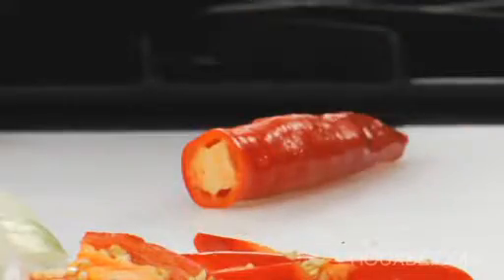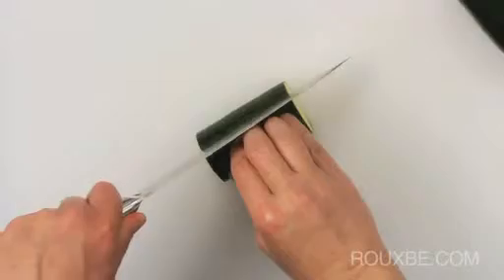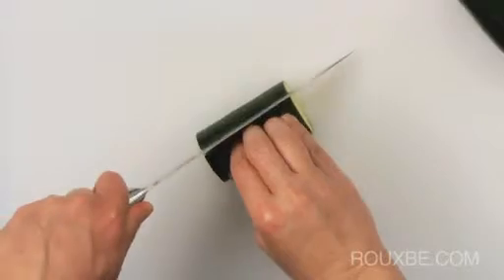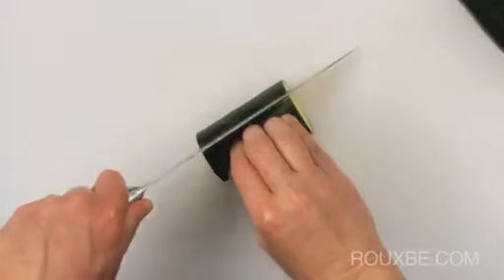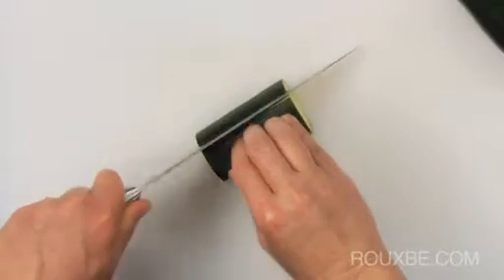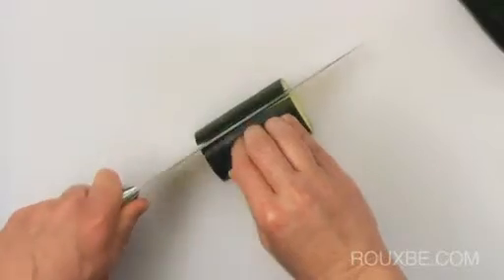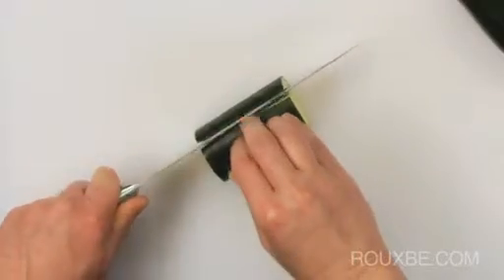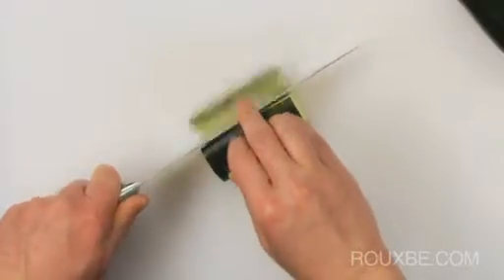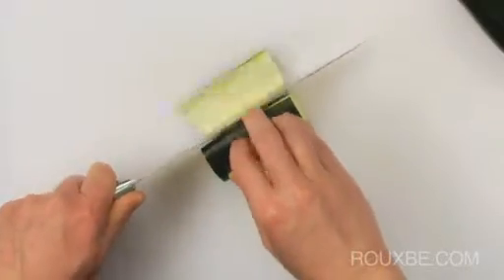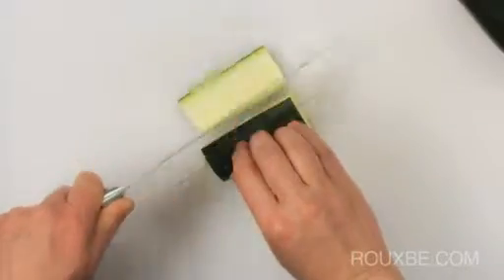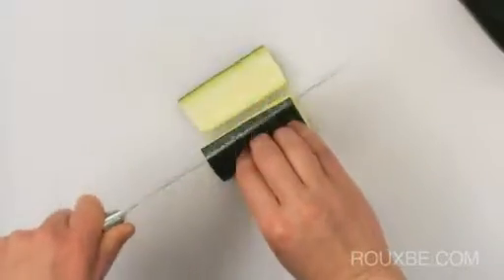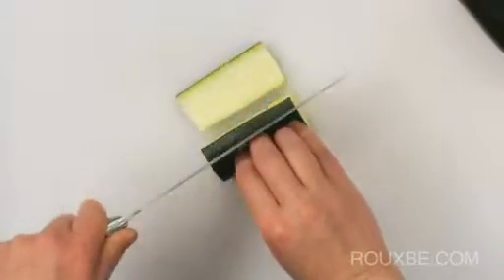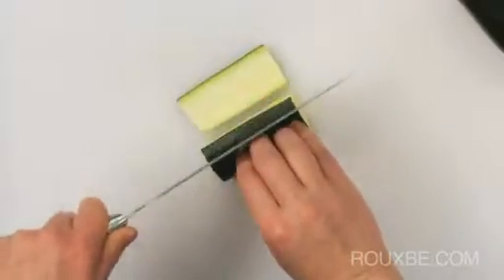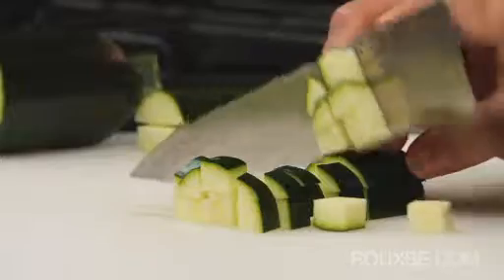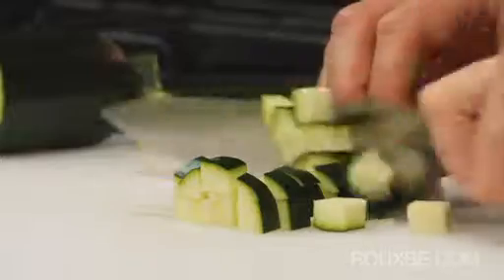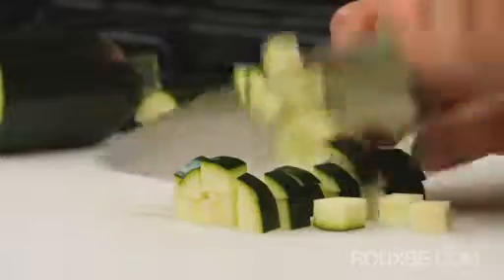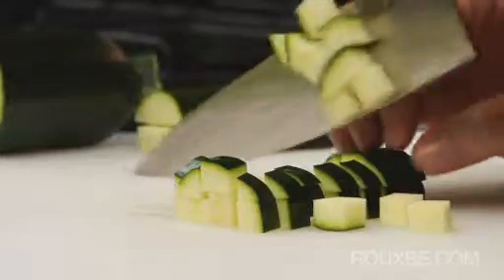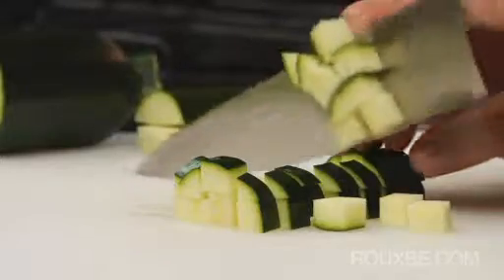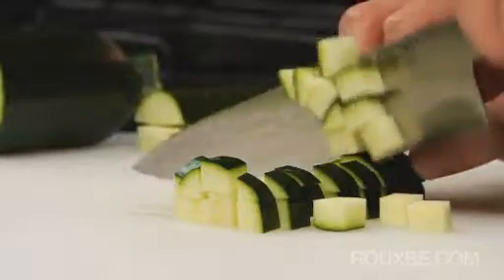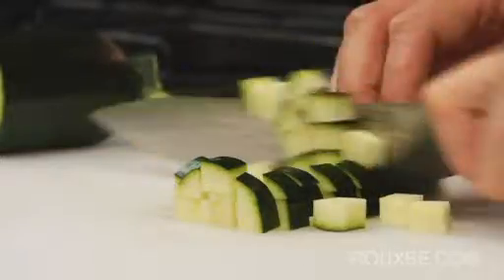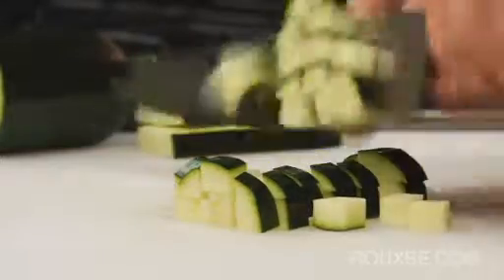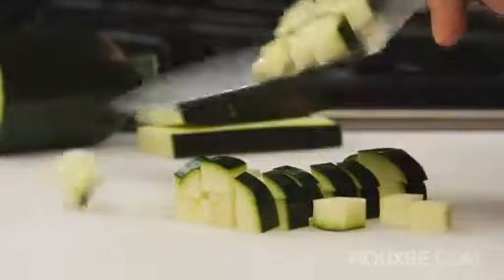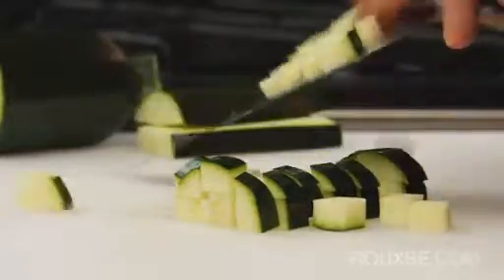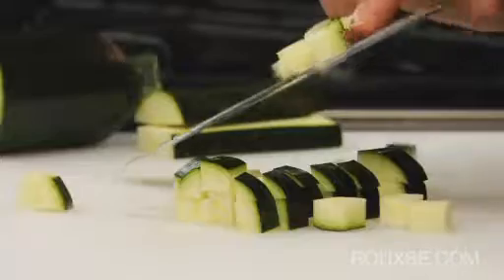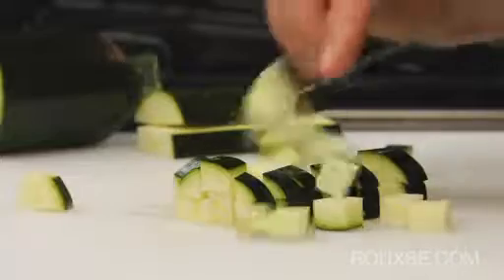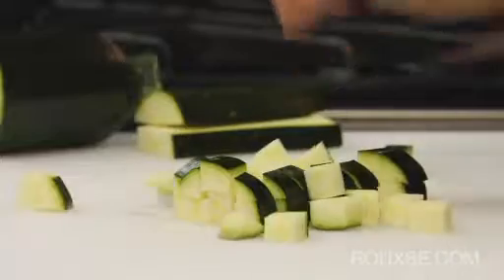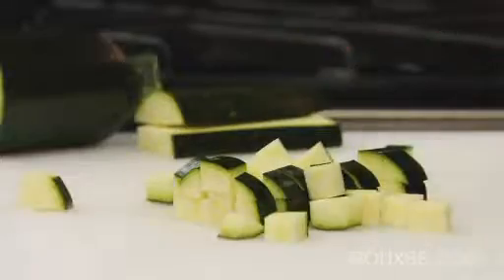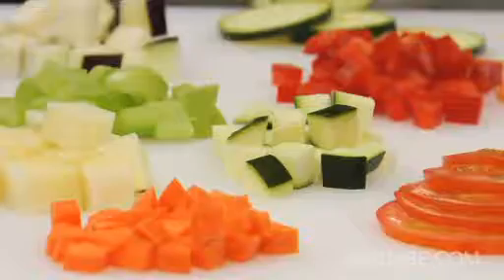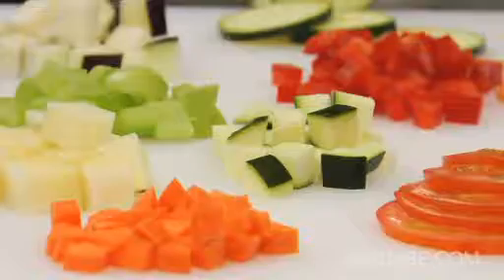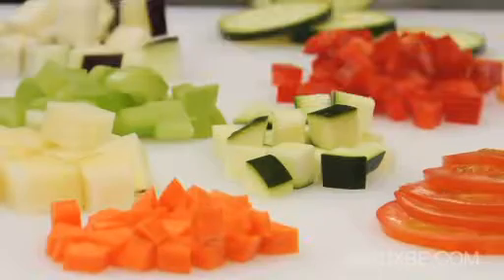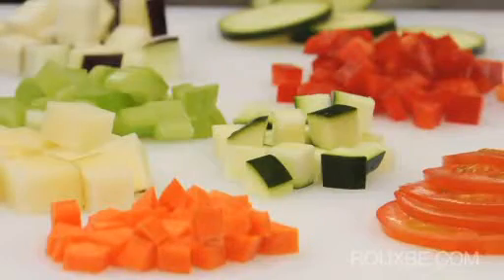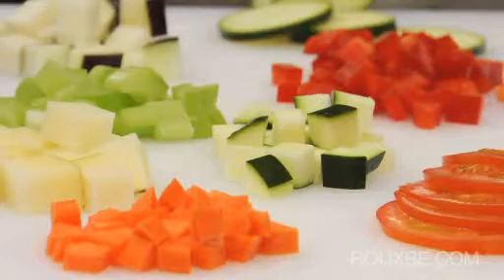In the next lesson, you'll learn how to safely combine all of these knife techniques to create professional-looking cuts.